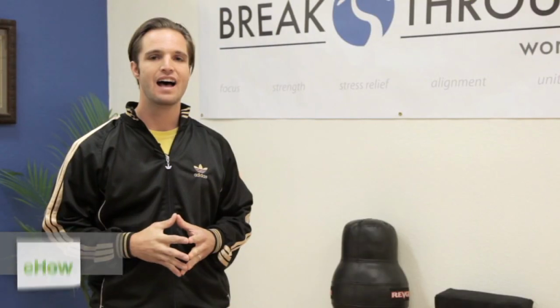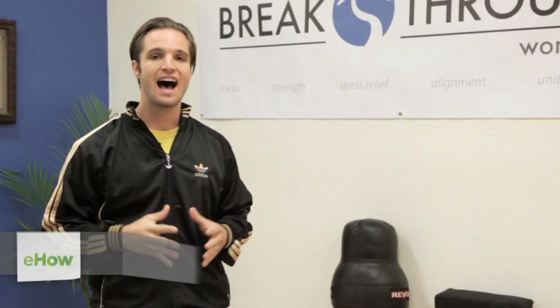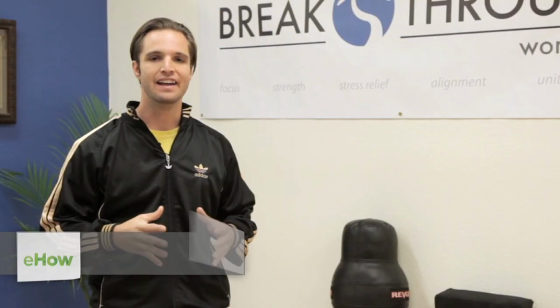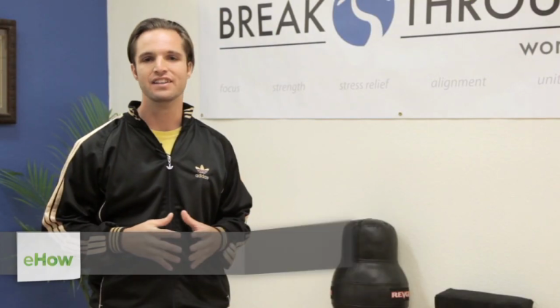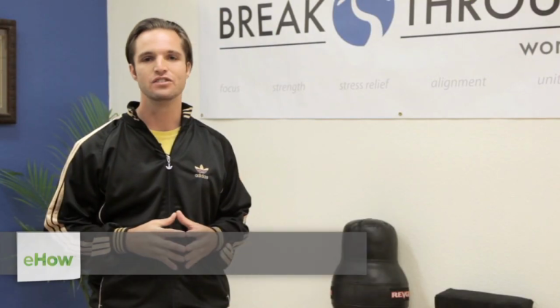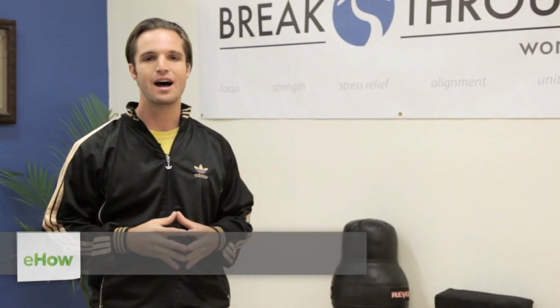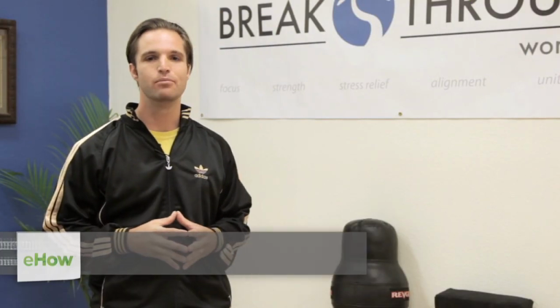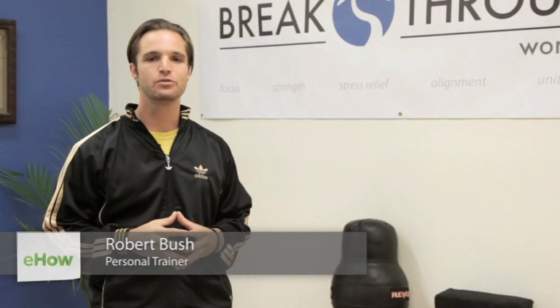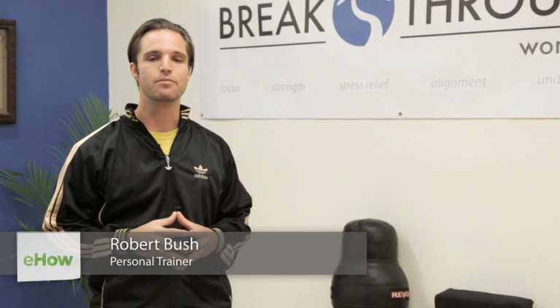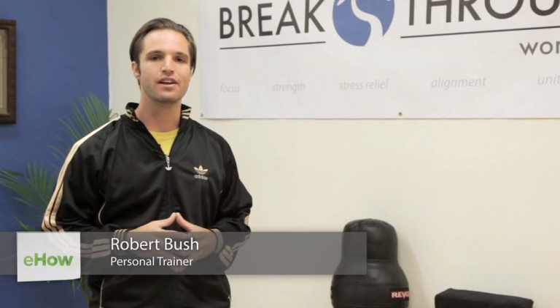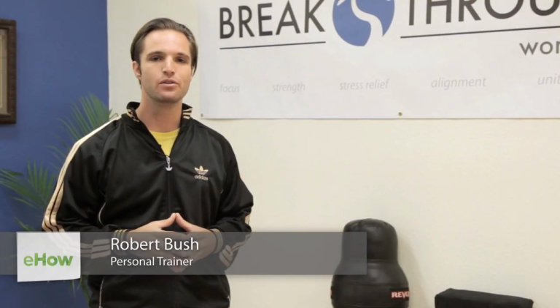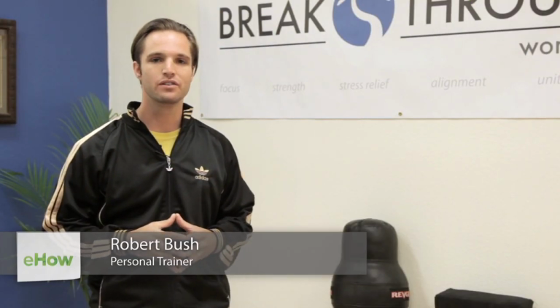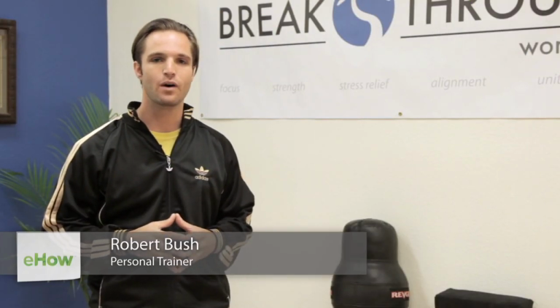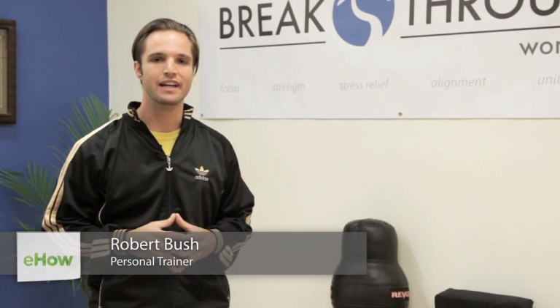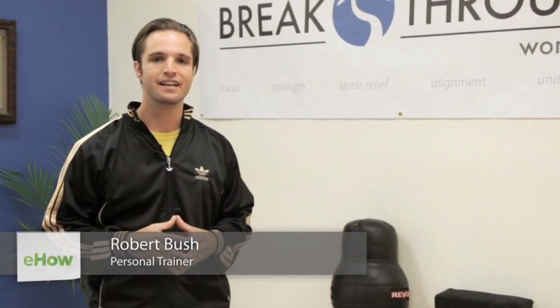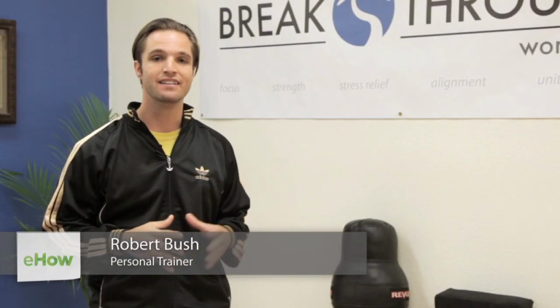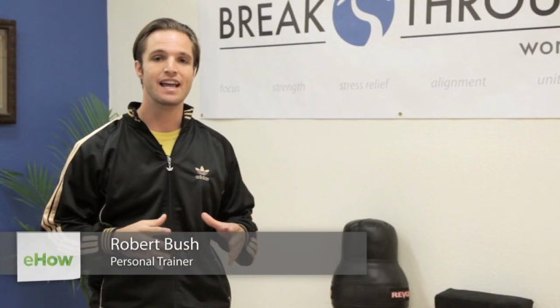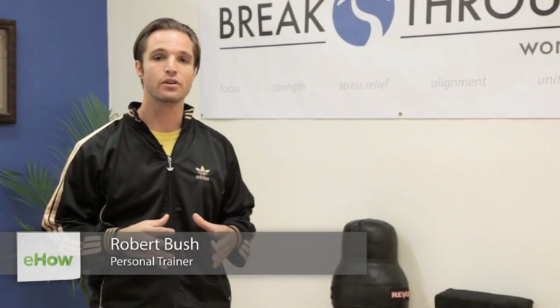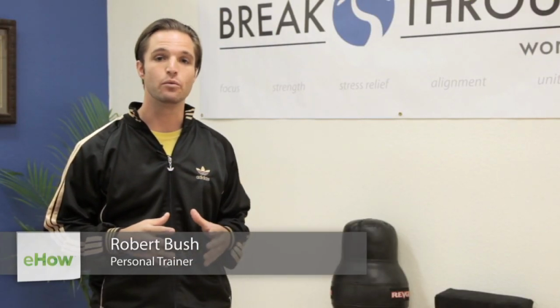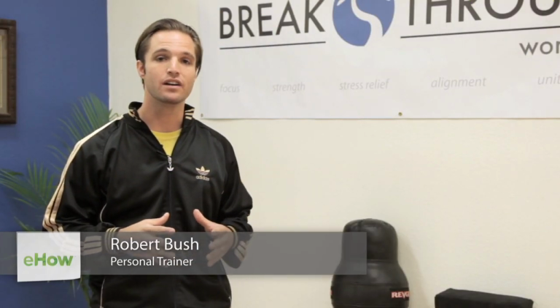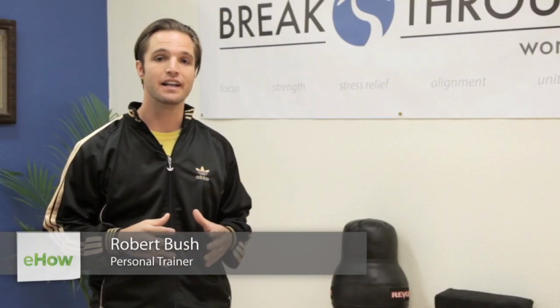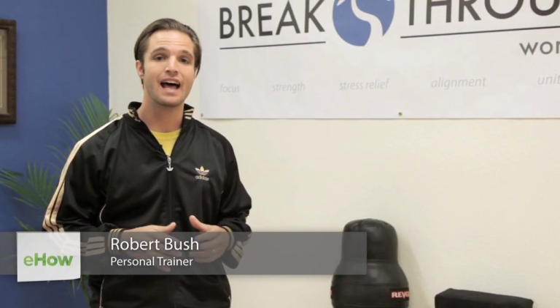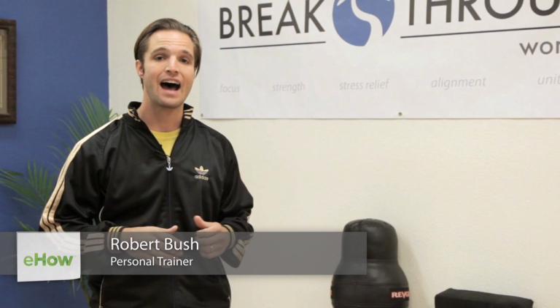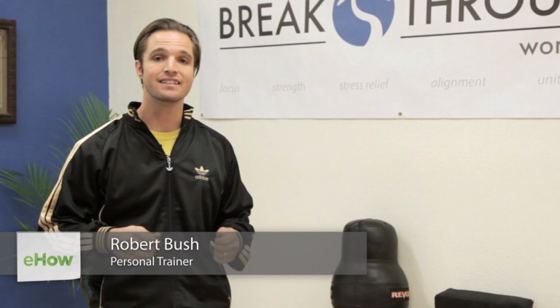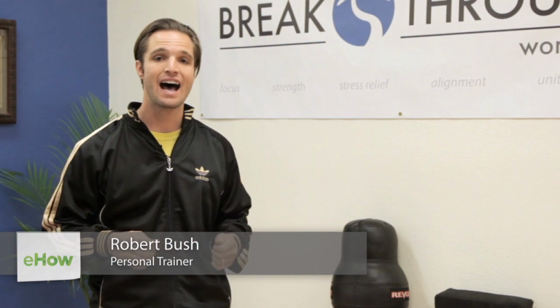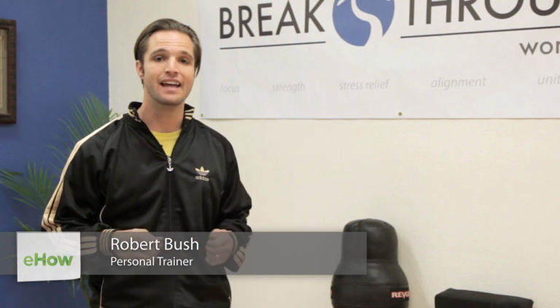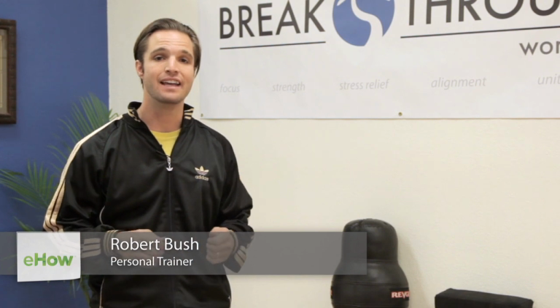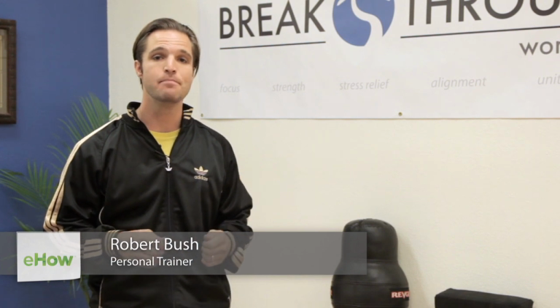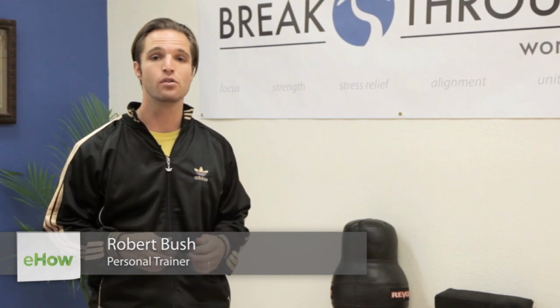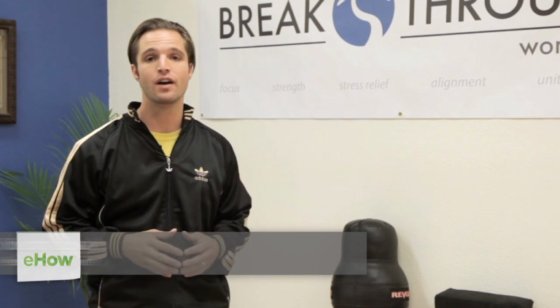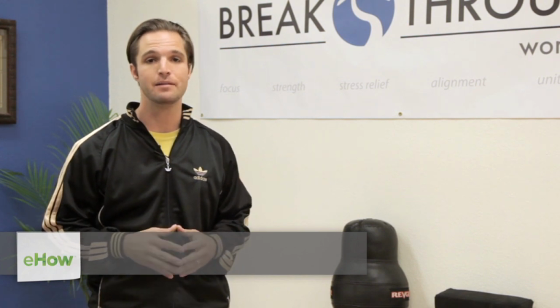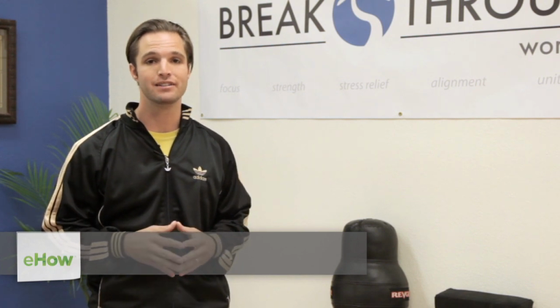Hi, this is Rob Bush with Breakthrough Worldwide, and today we're going to work on how to tie a Kempo Karate belt.